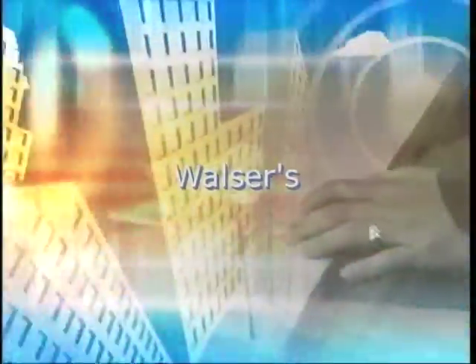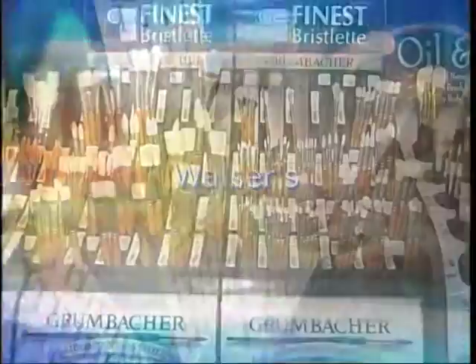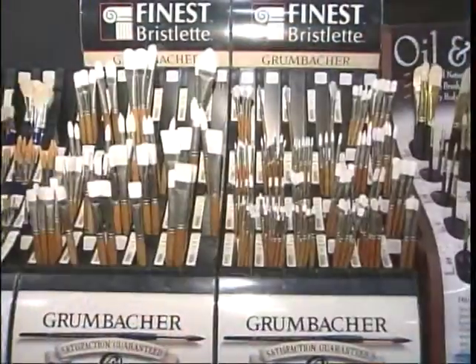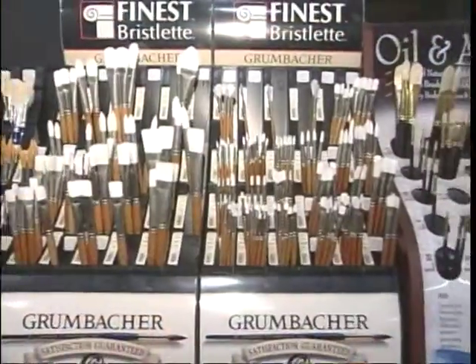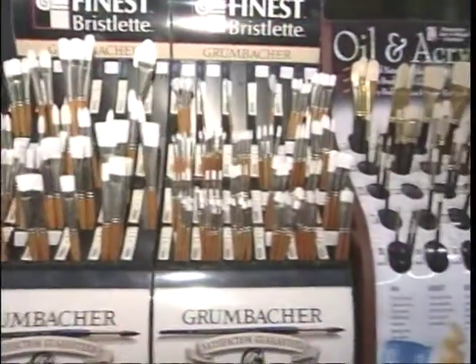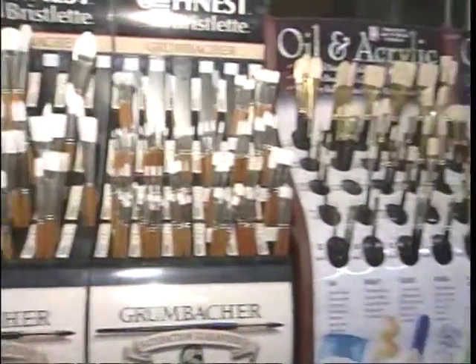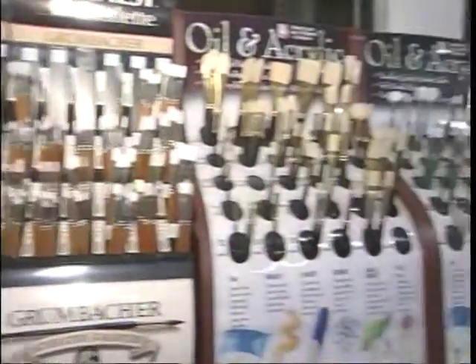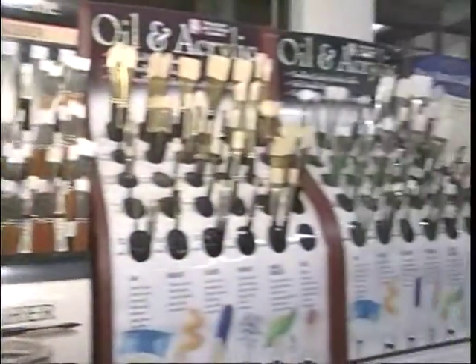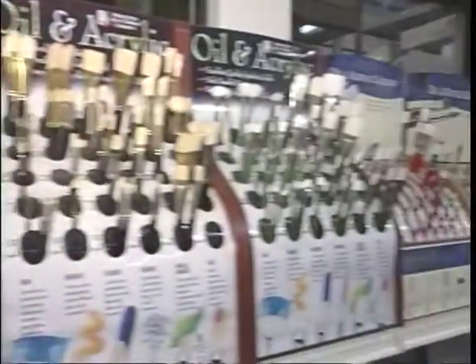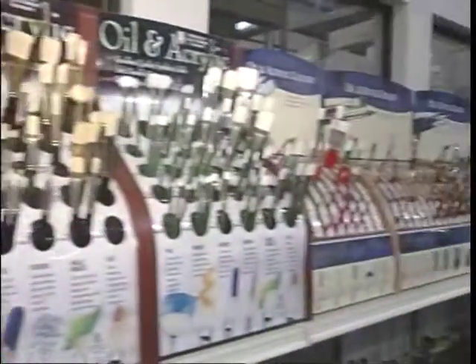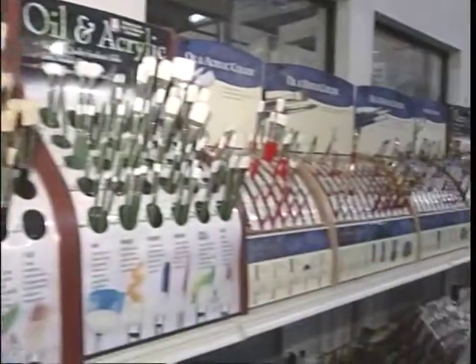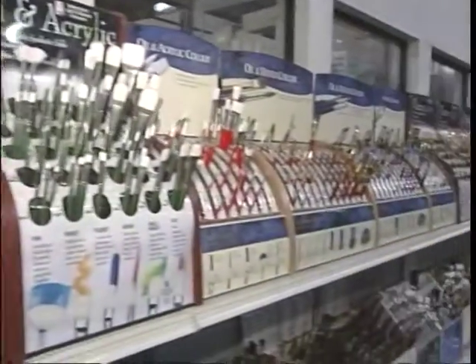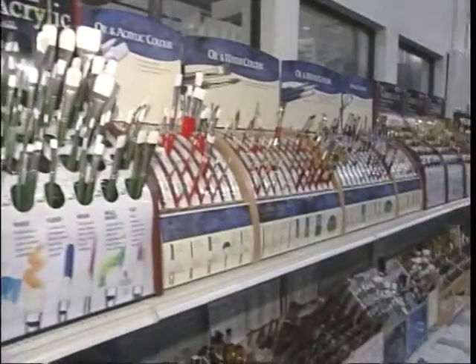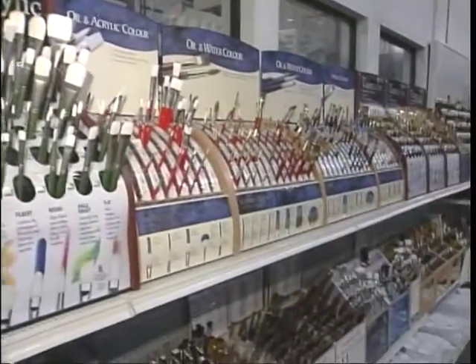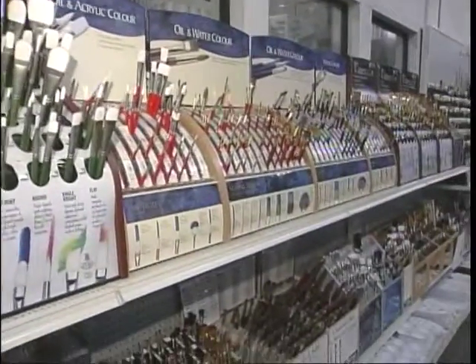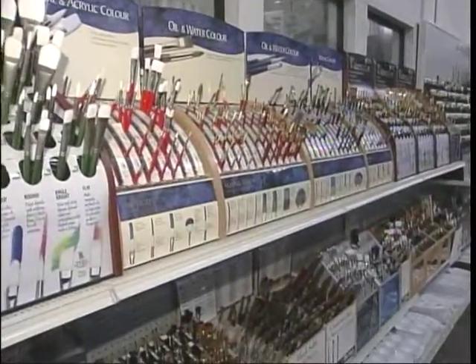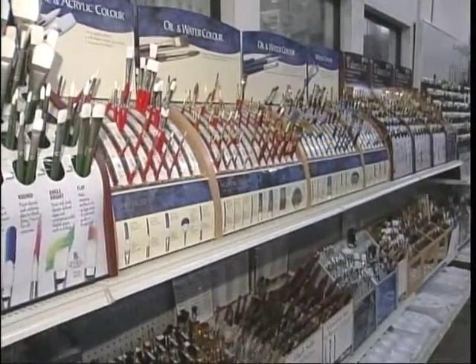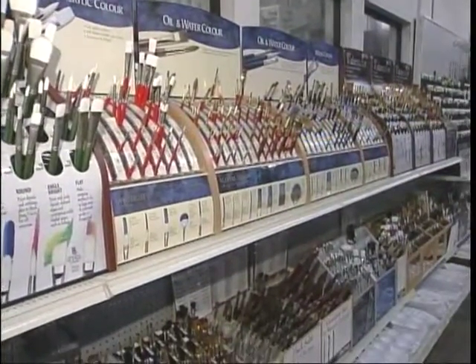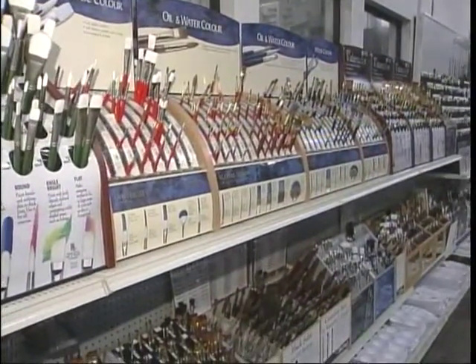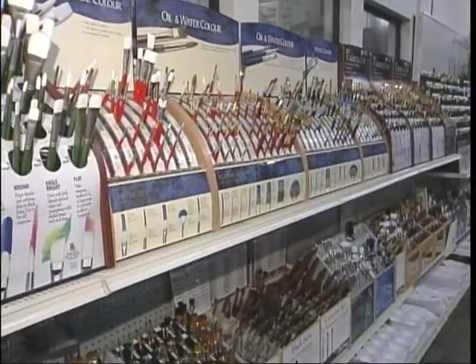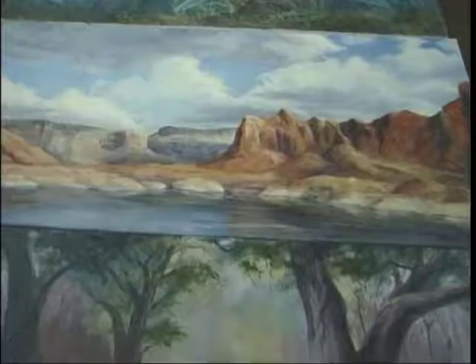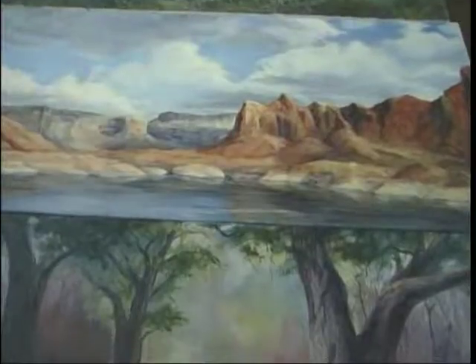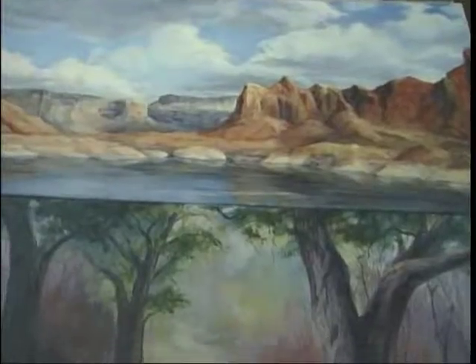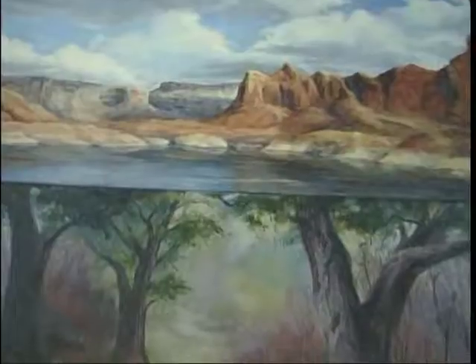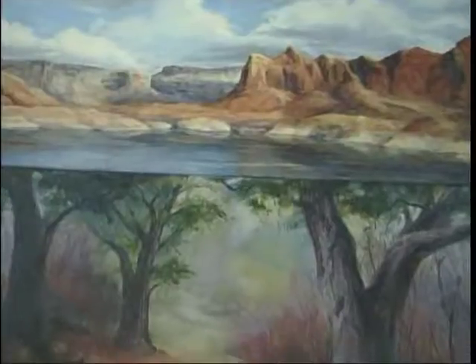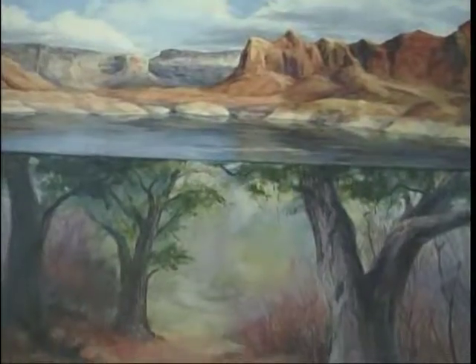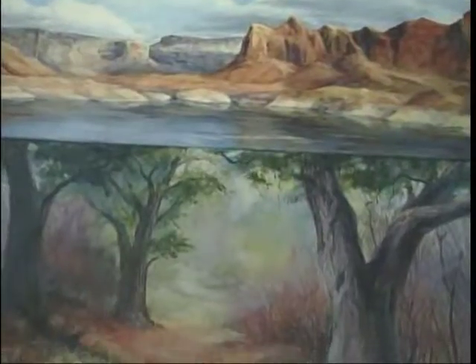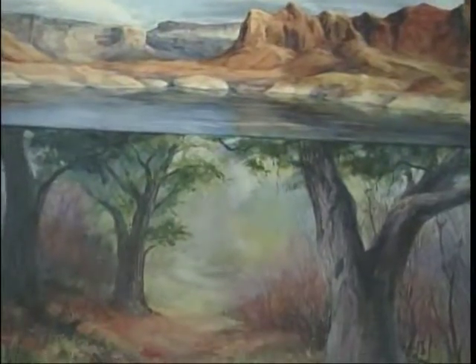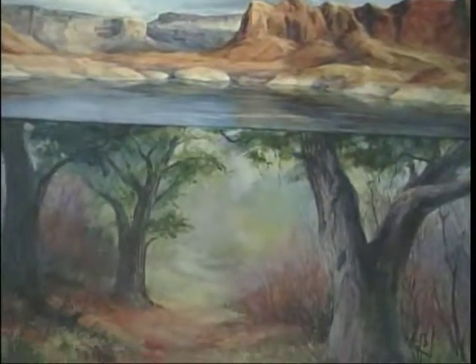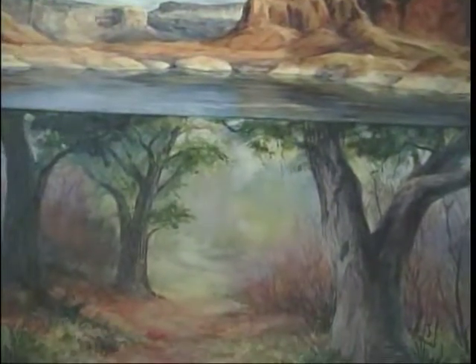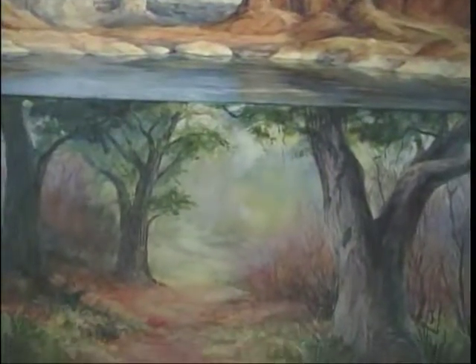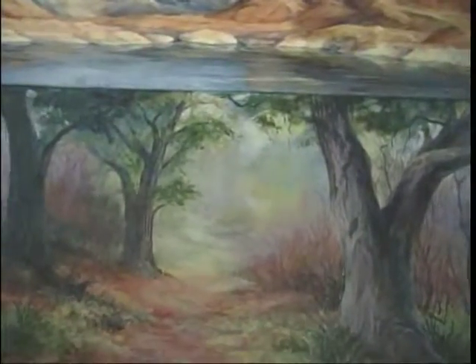For the last 30 years, artists from all over the South Bay and beyond have been making their way to Walser's in Torrance.